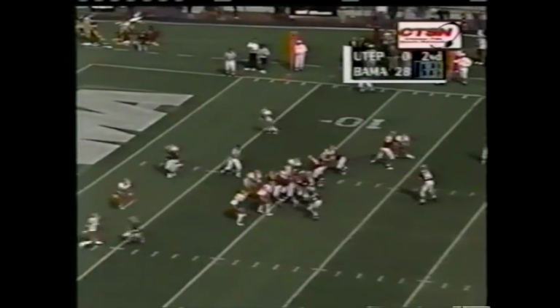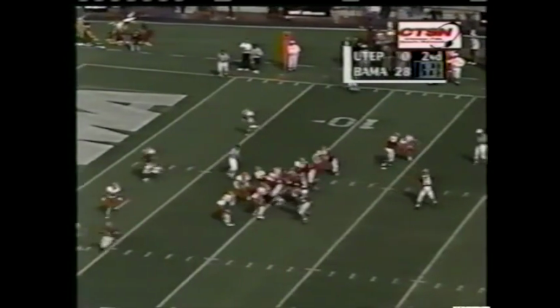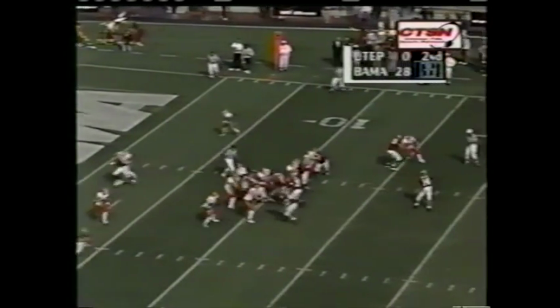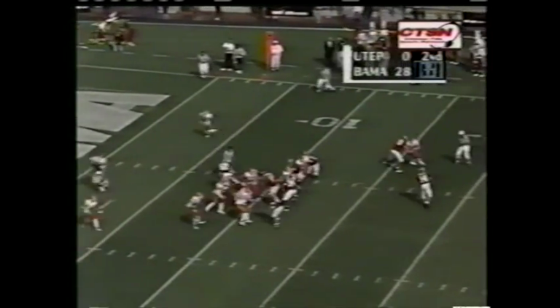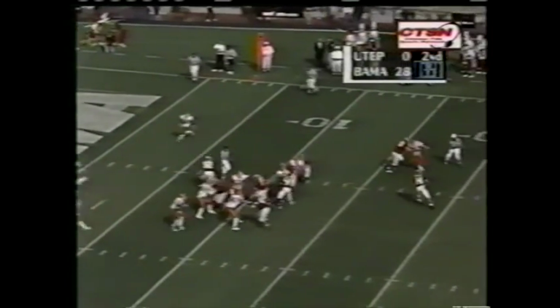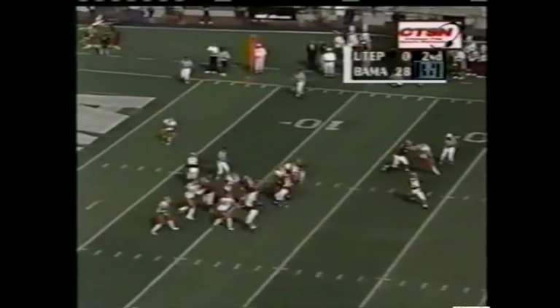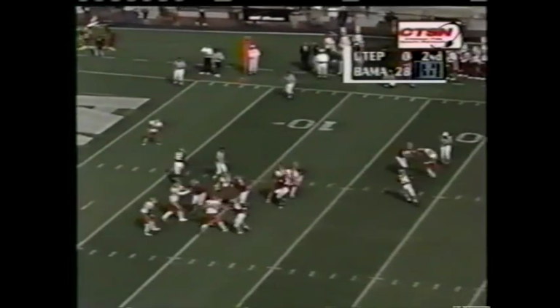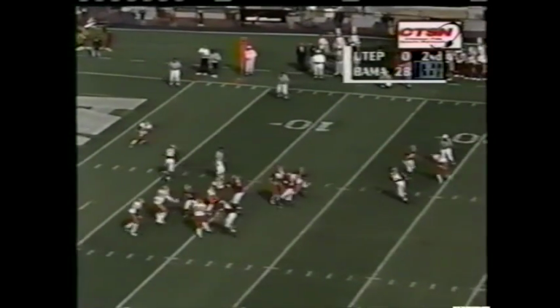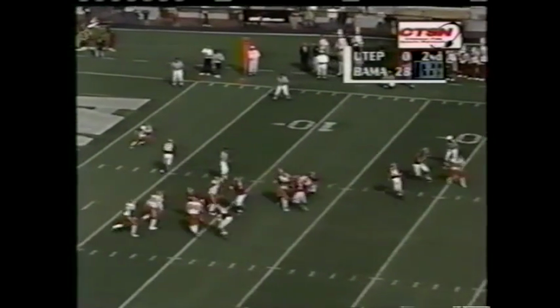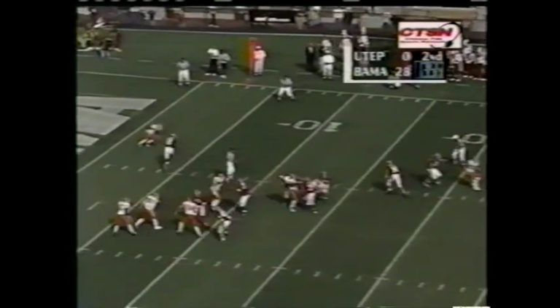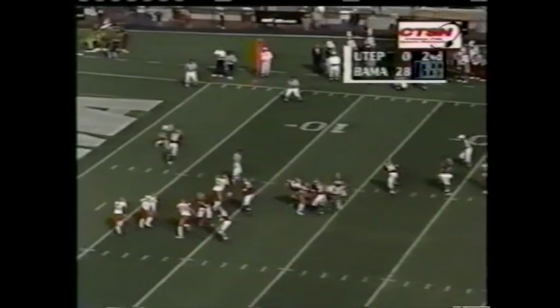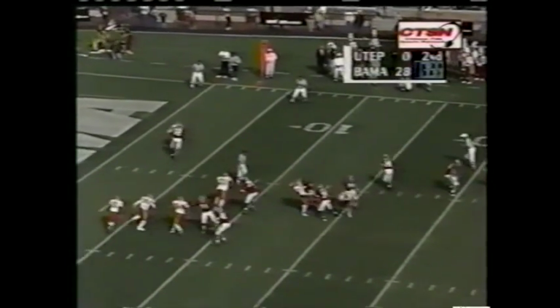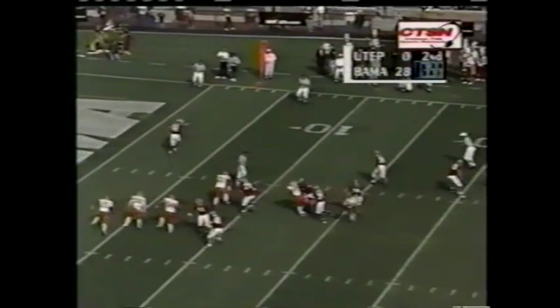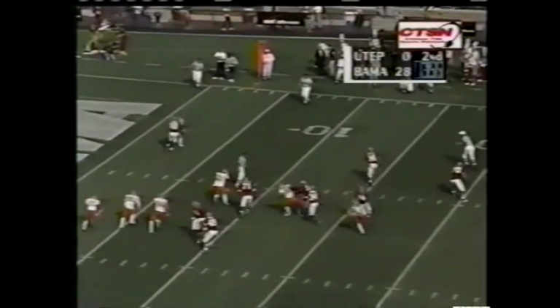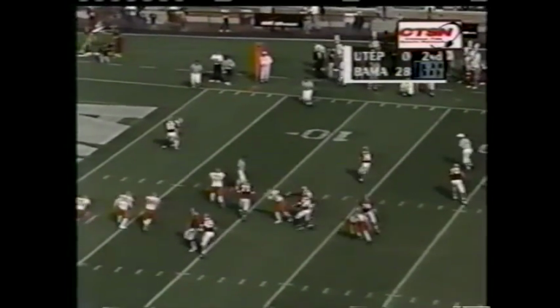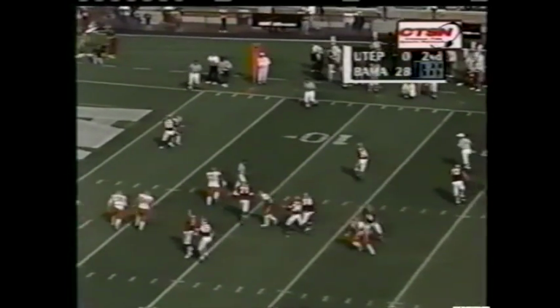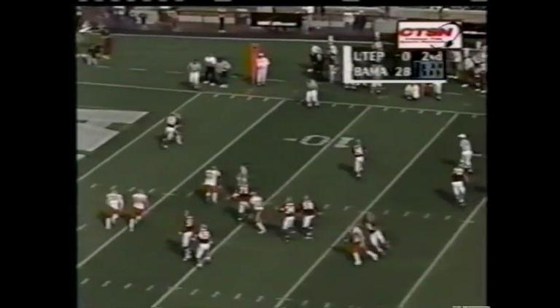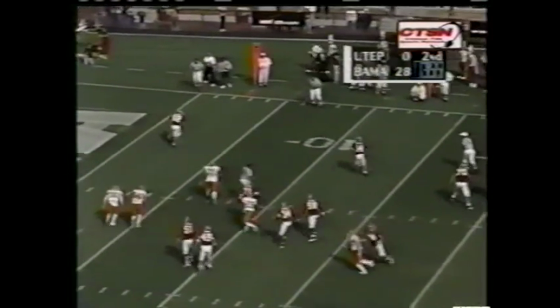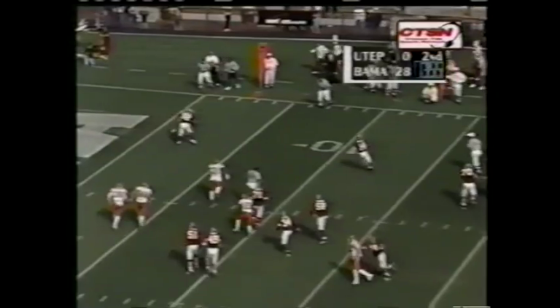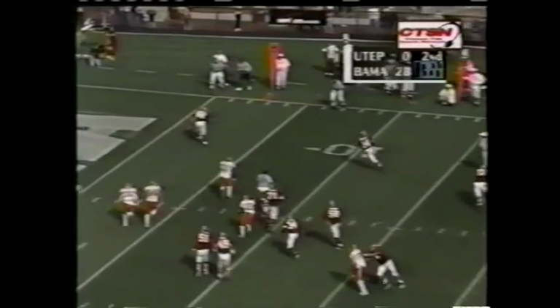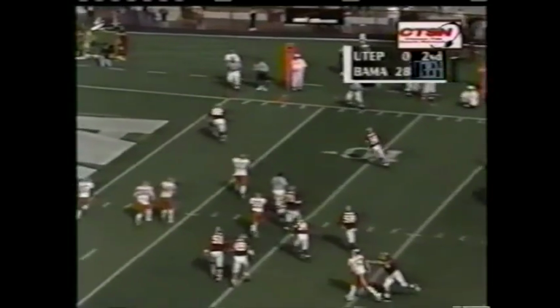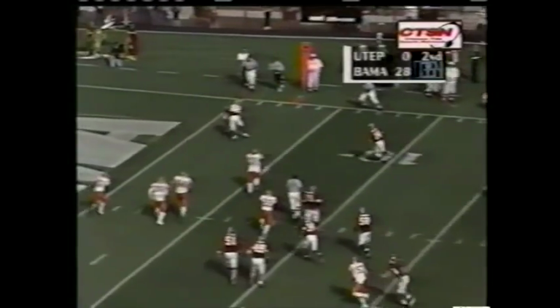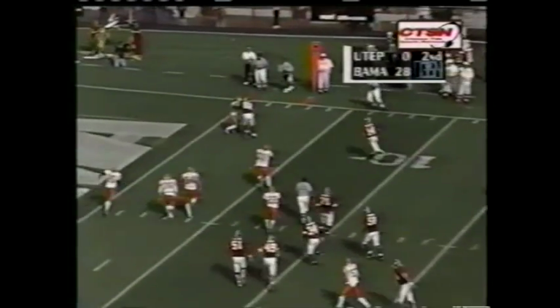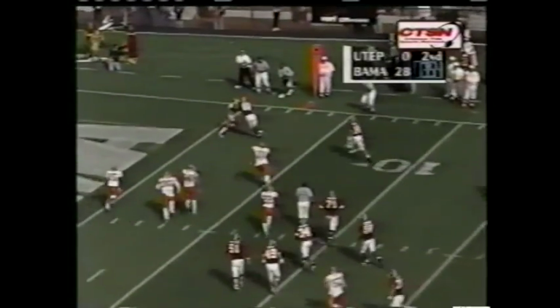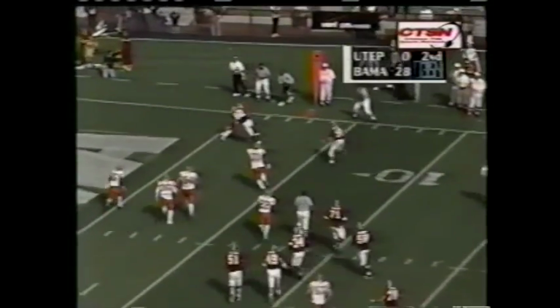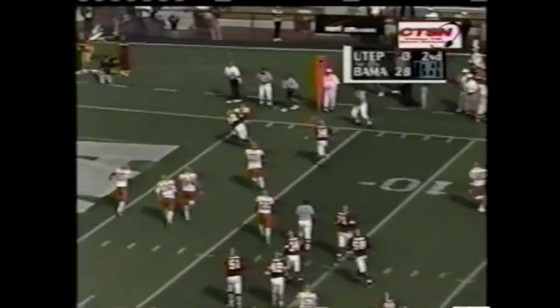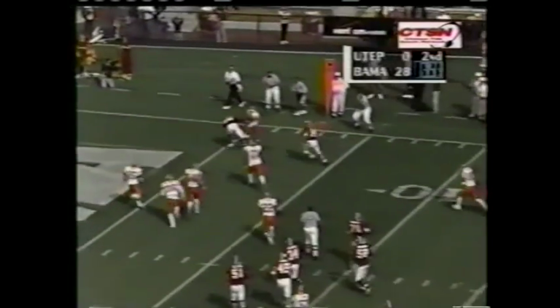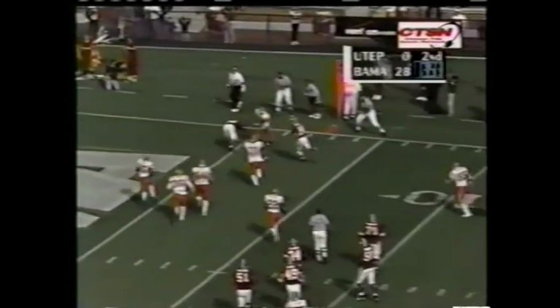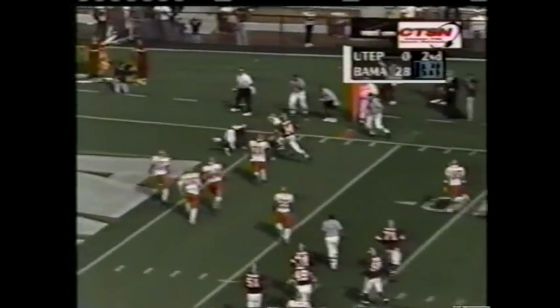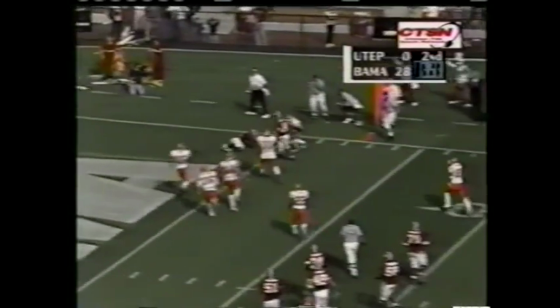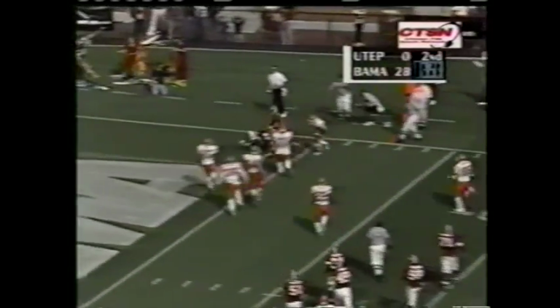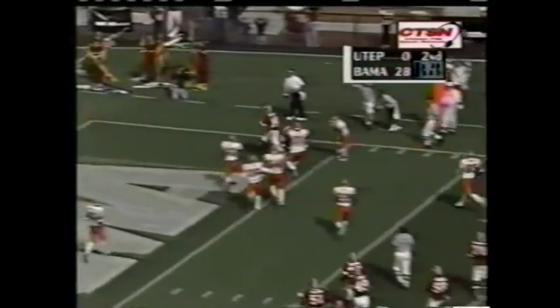At the 10 — Tyler will tuck it and run and score.